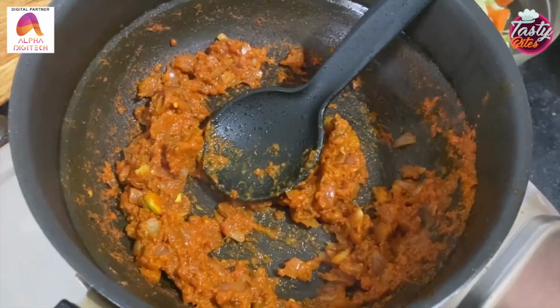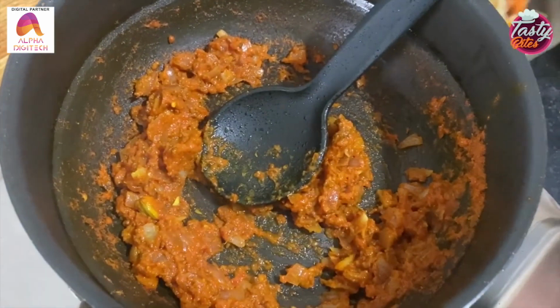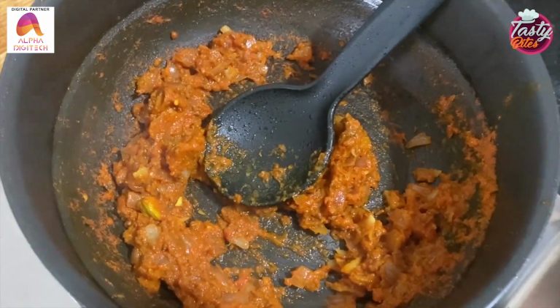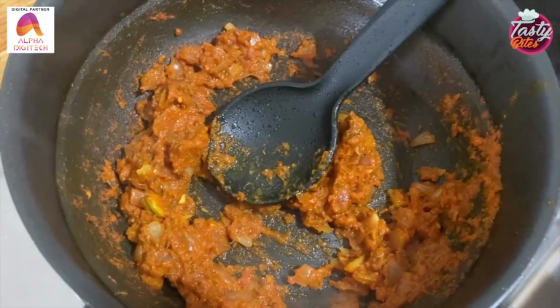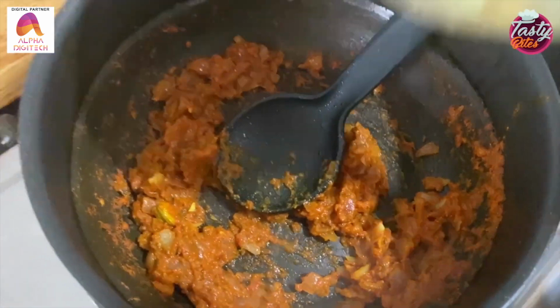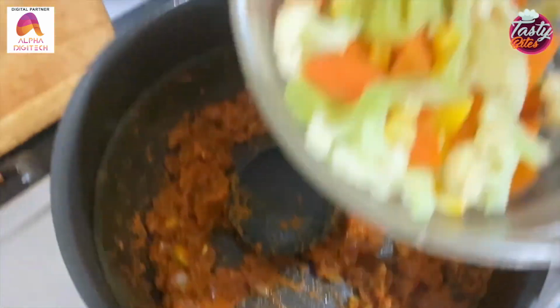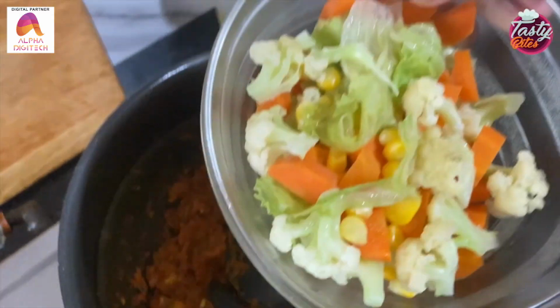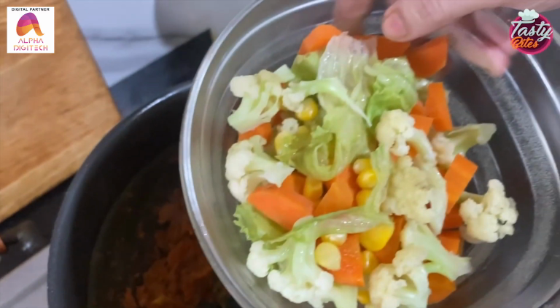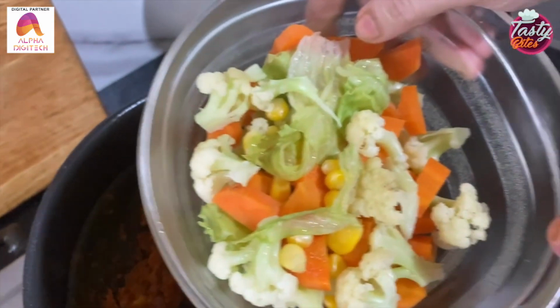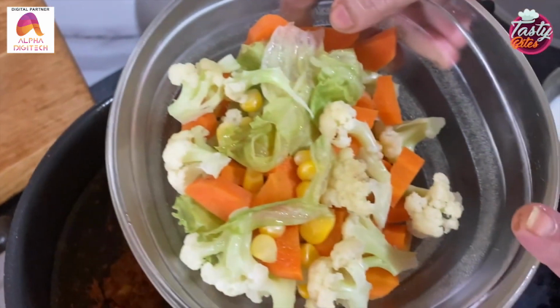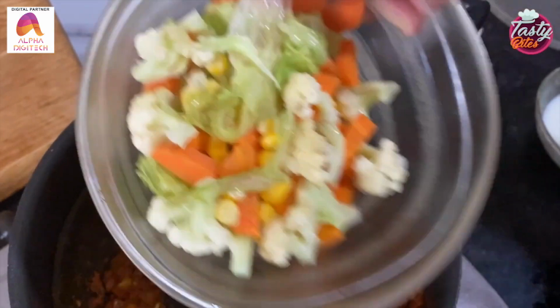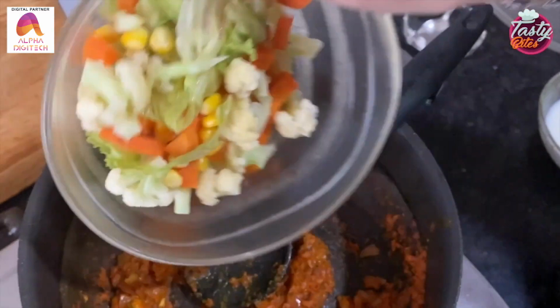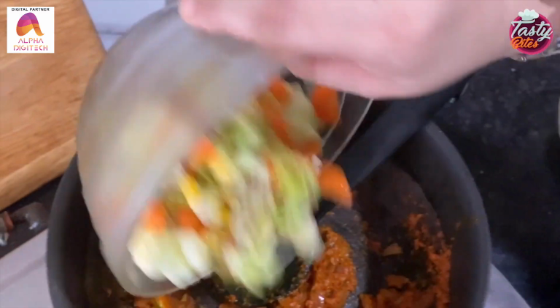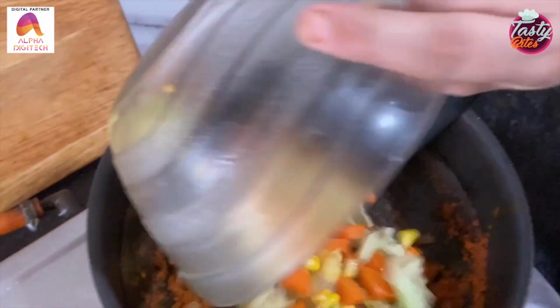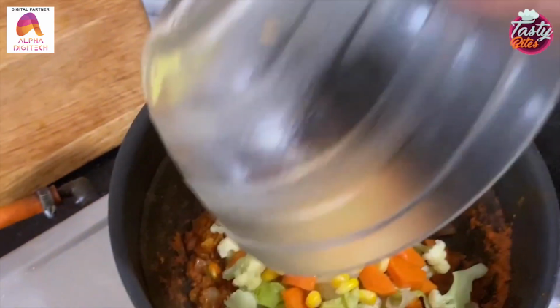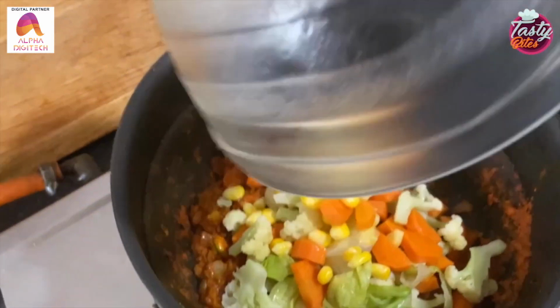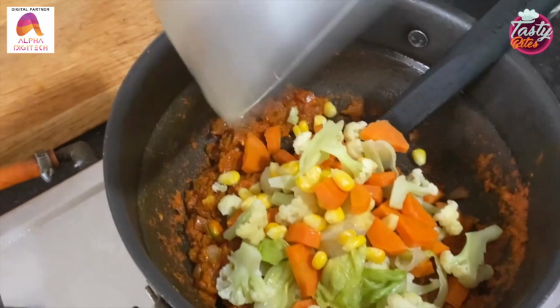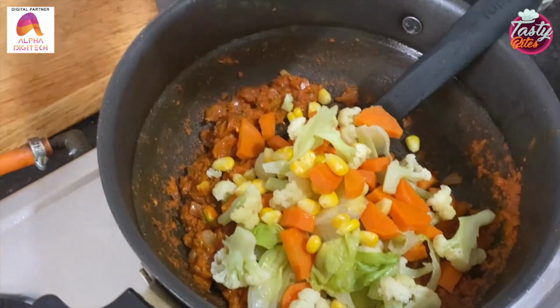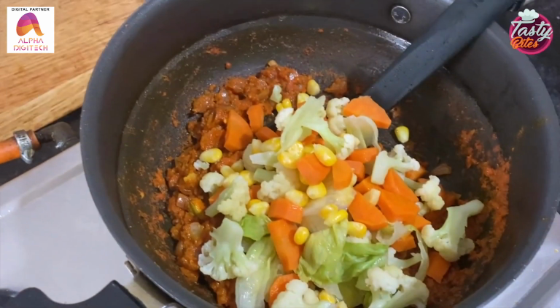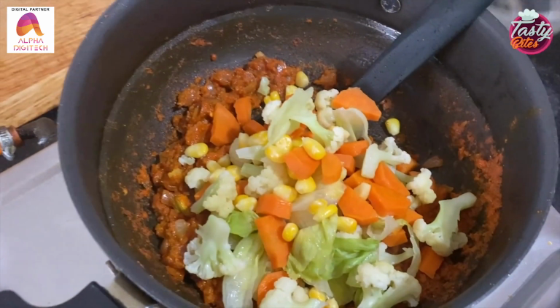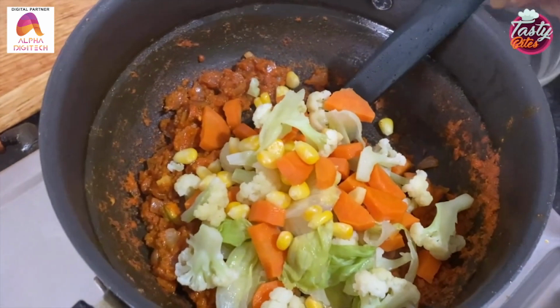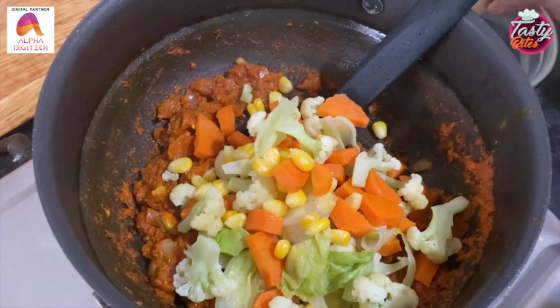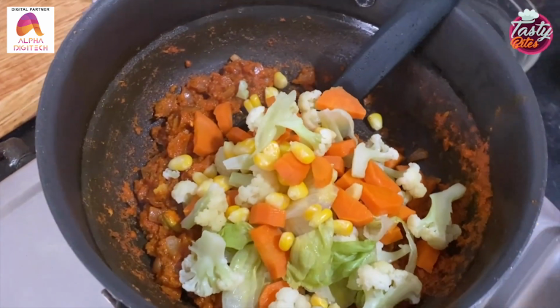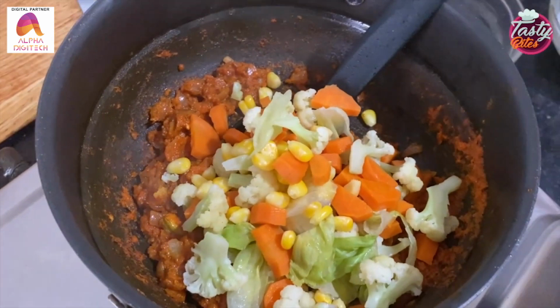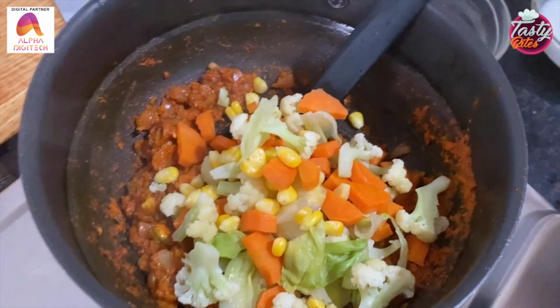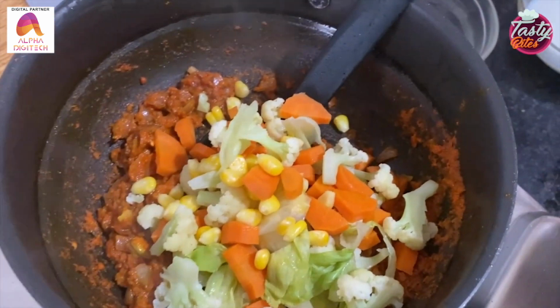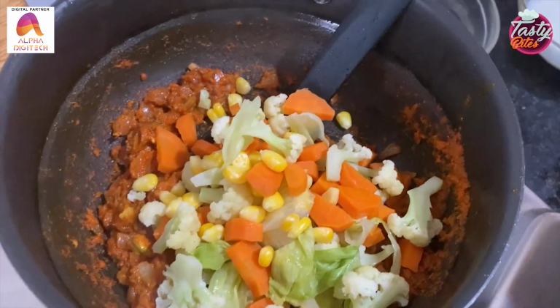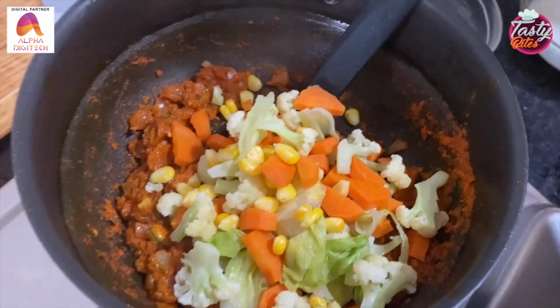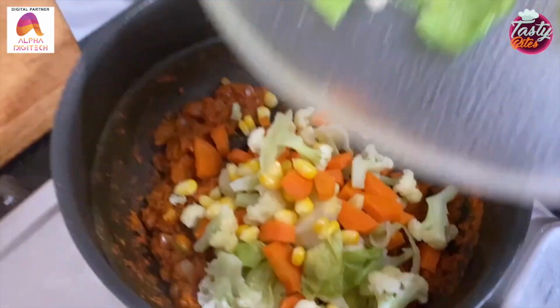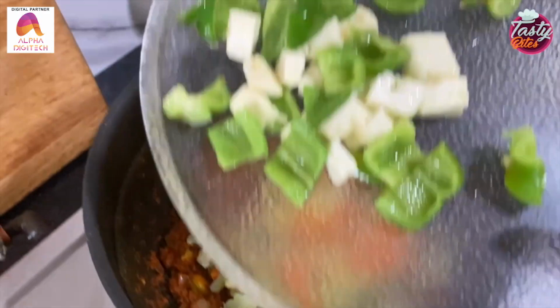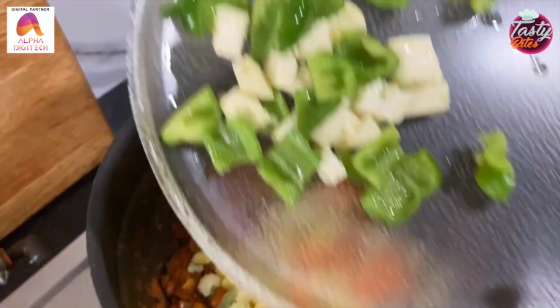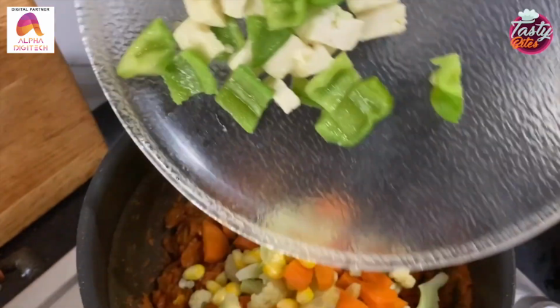We will add the steamed vegetables, paneer, and shimla mix.